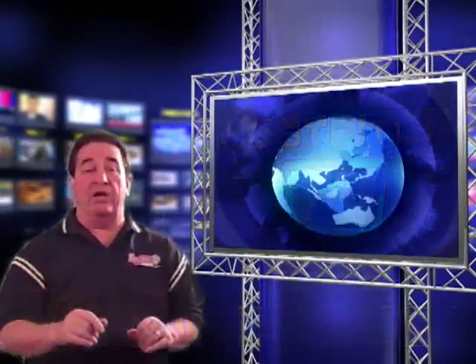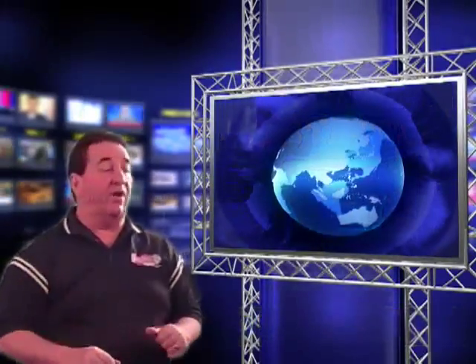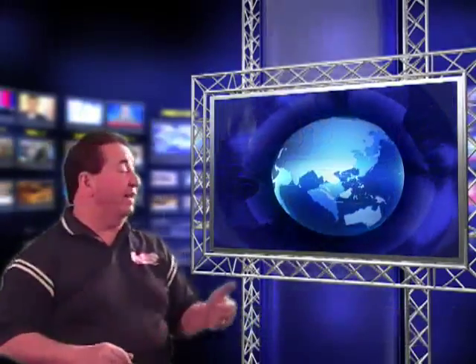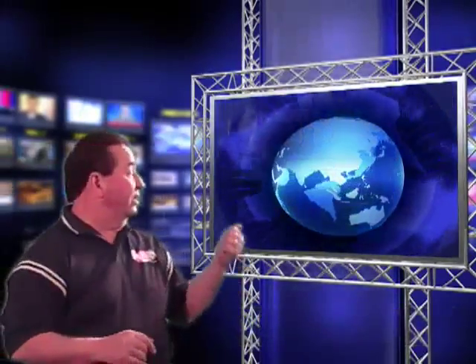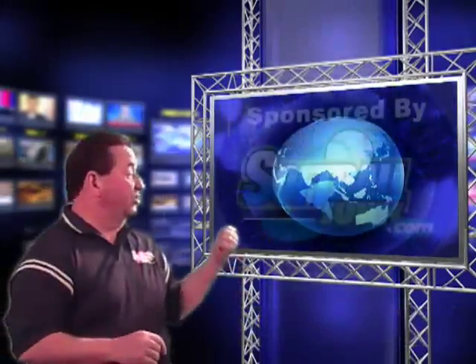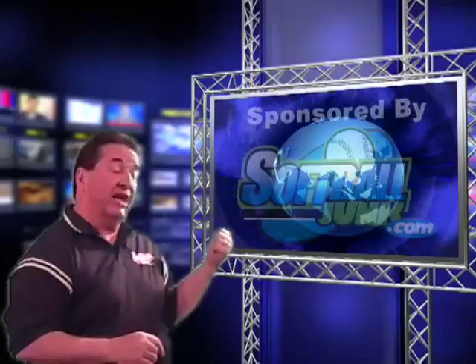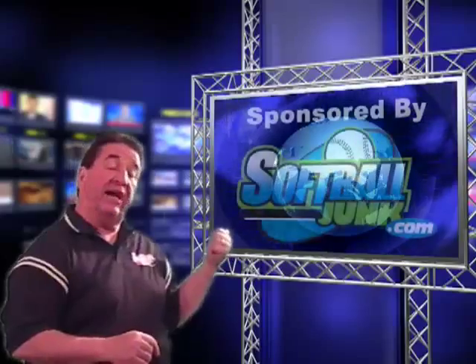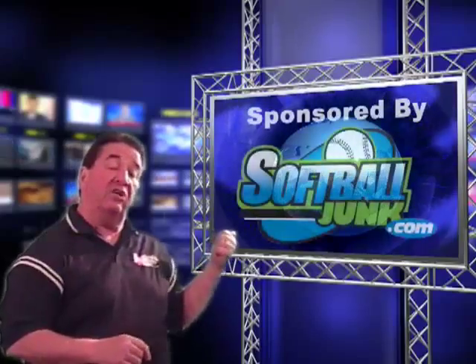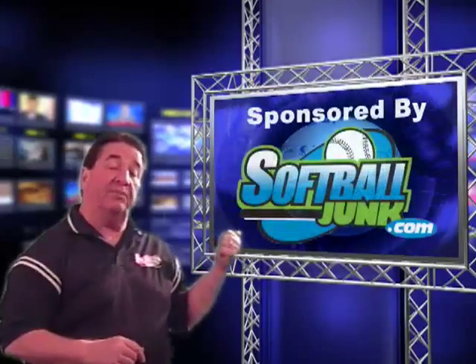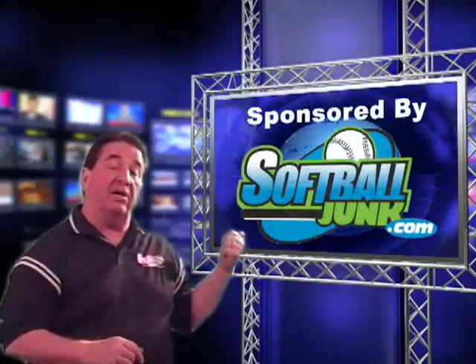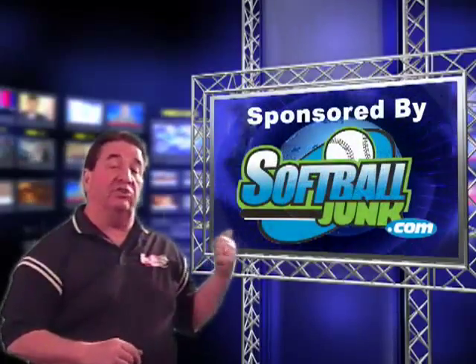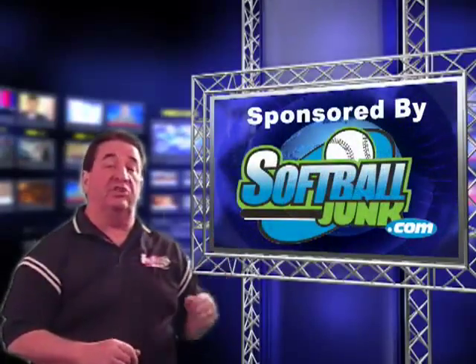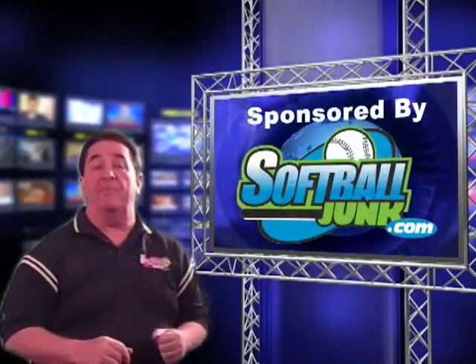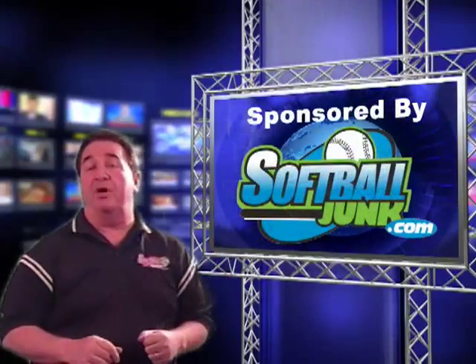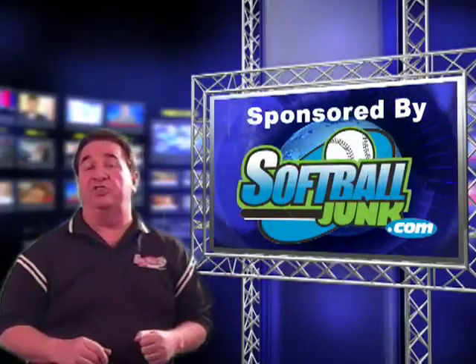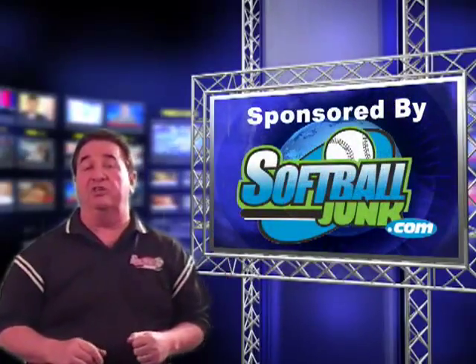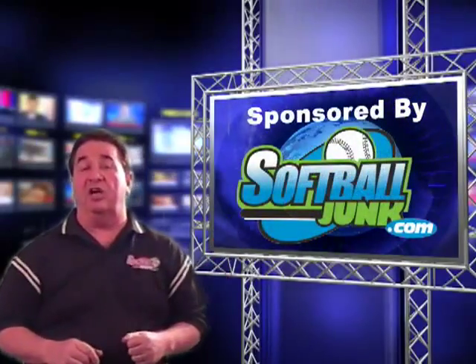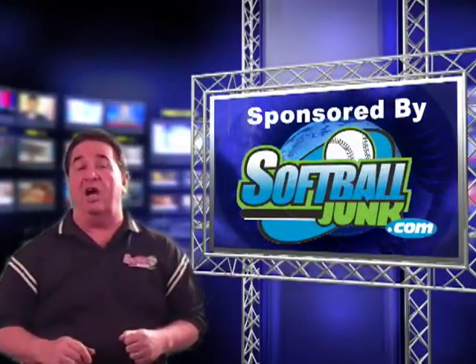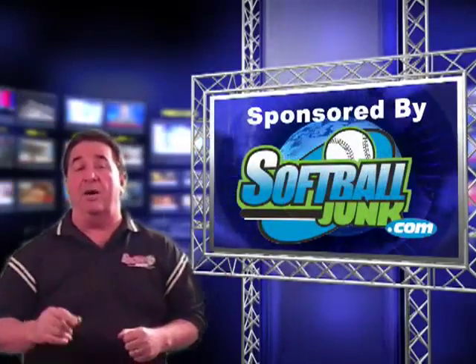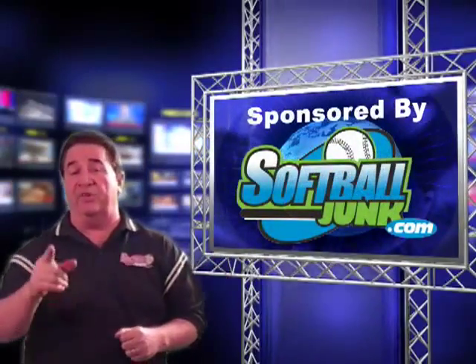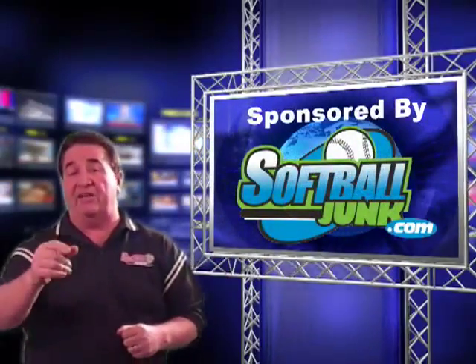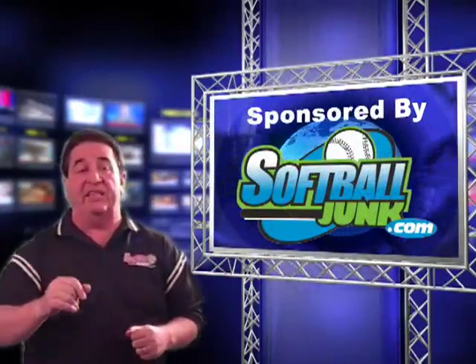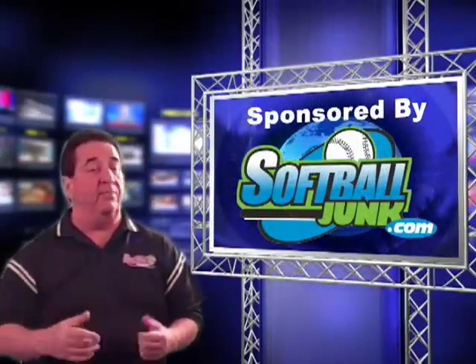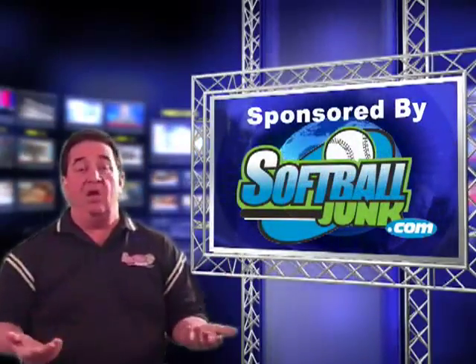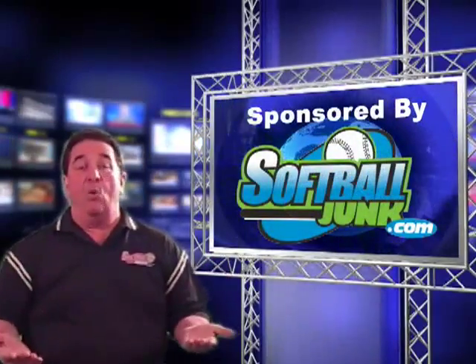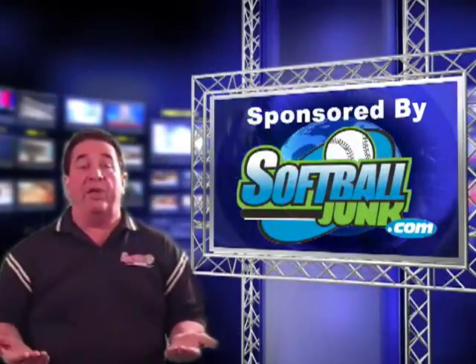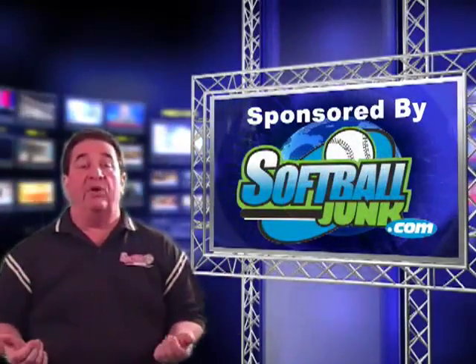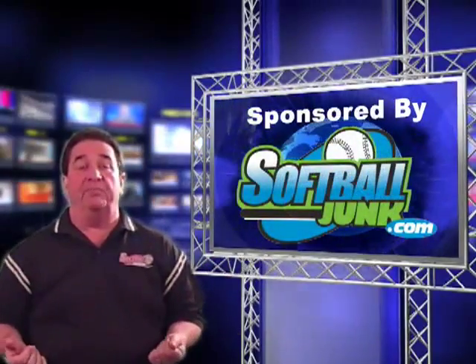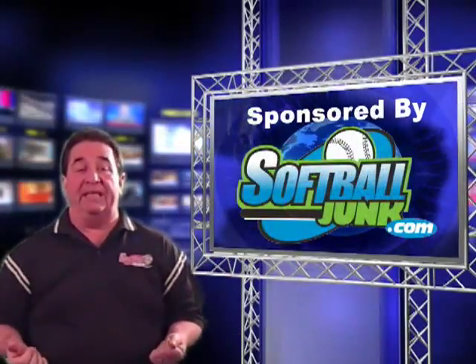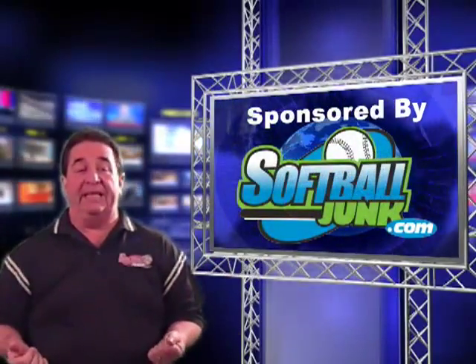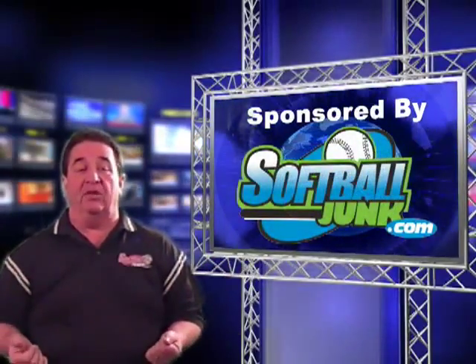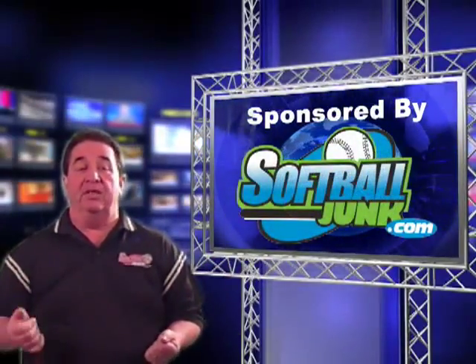While you're at it, check out our sponsors, SoftballJunk.com. Without them, we wouldn't be here.